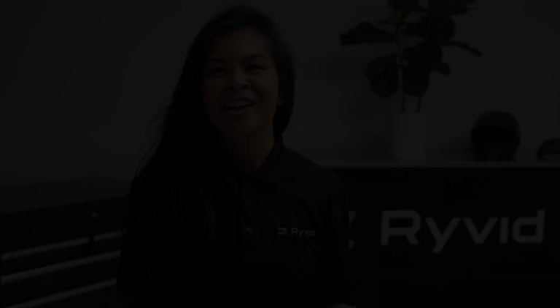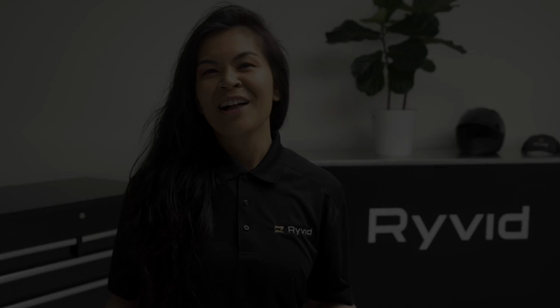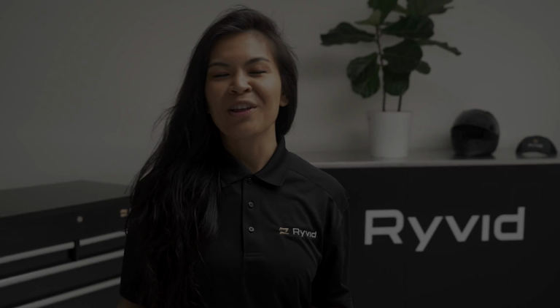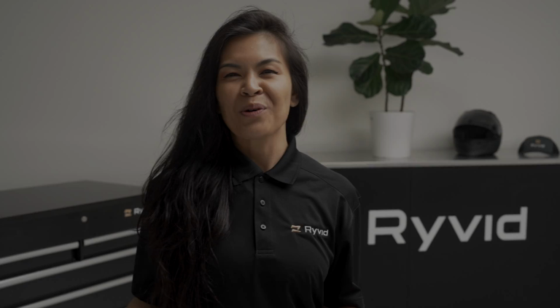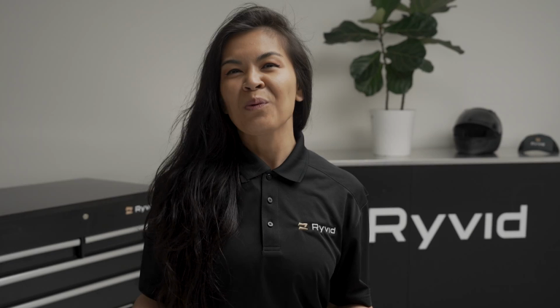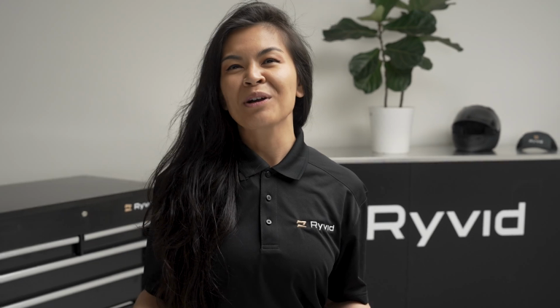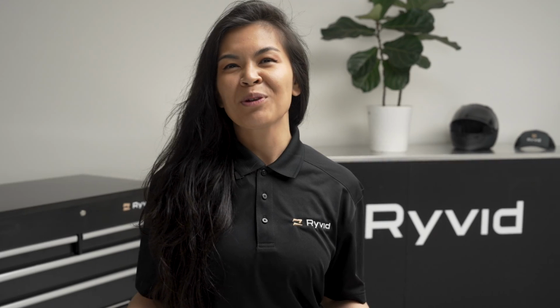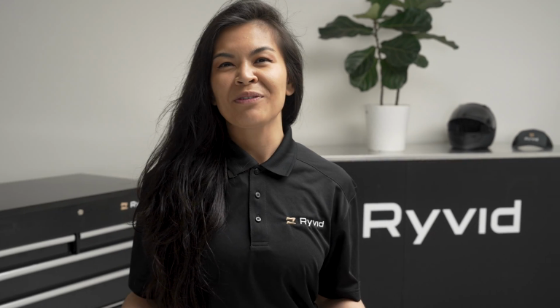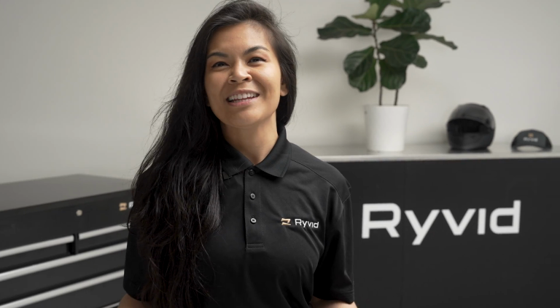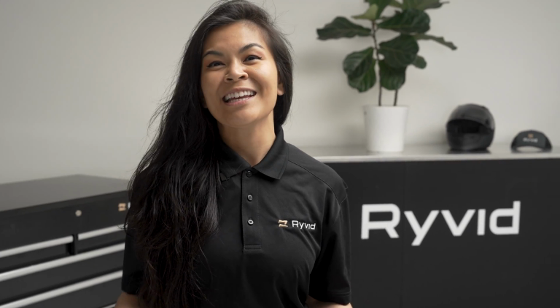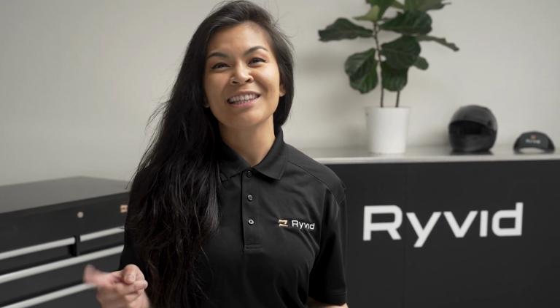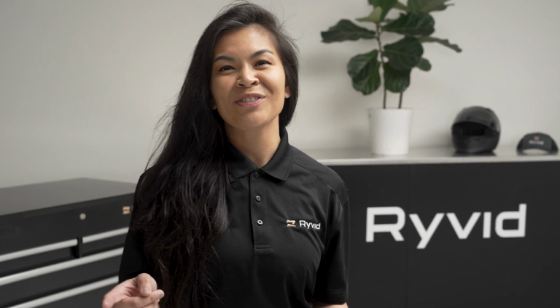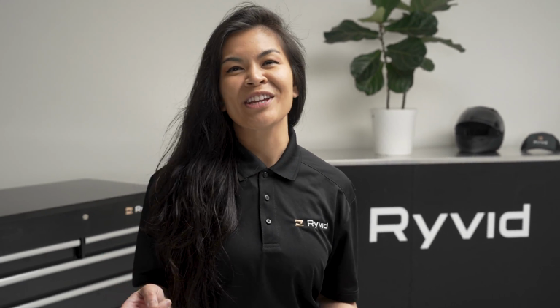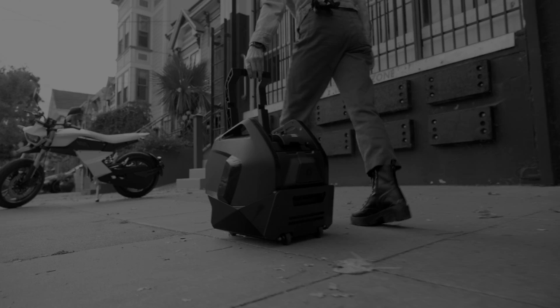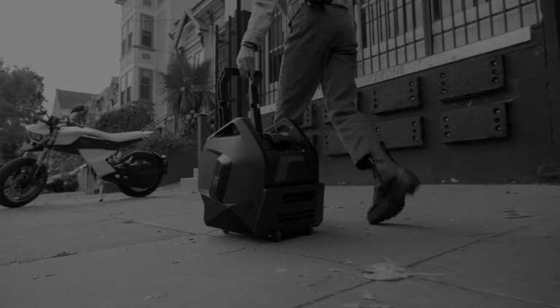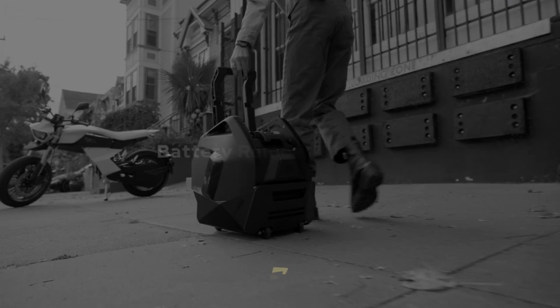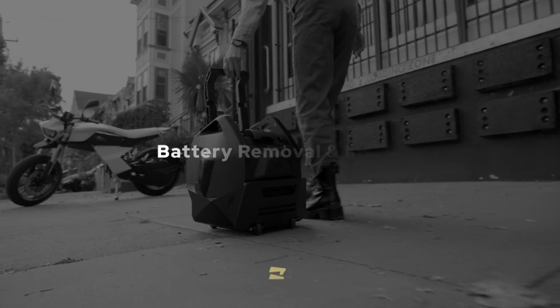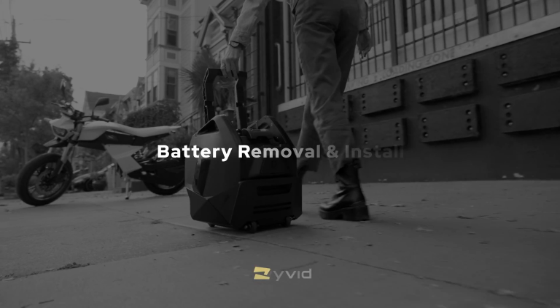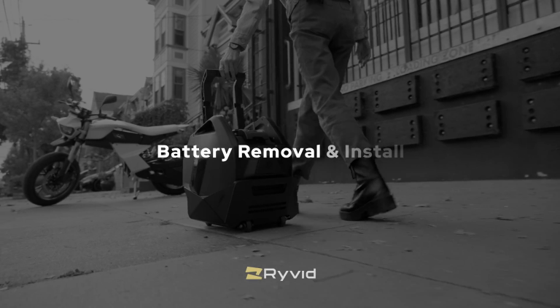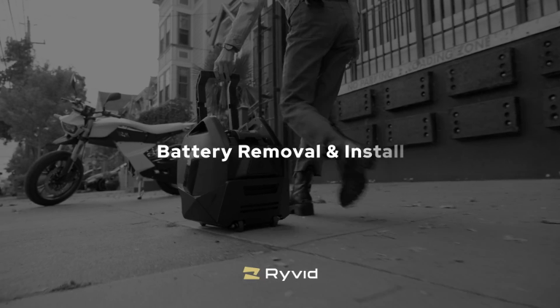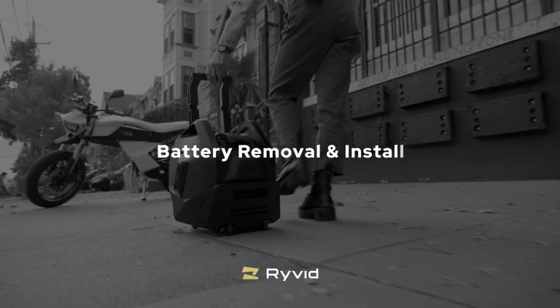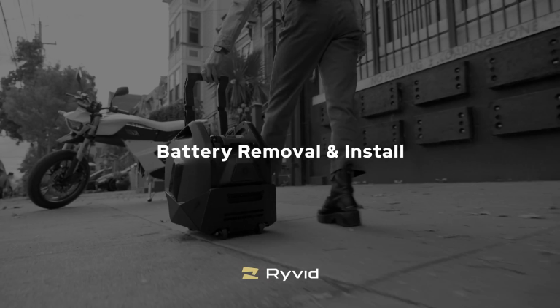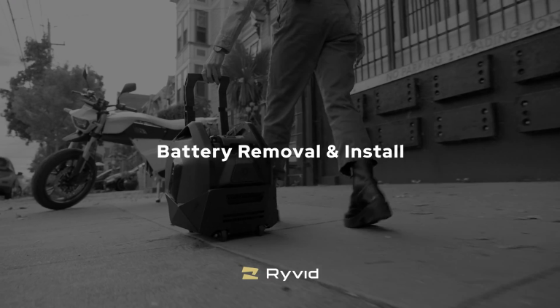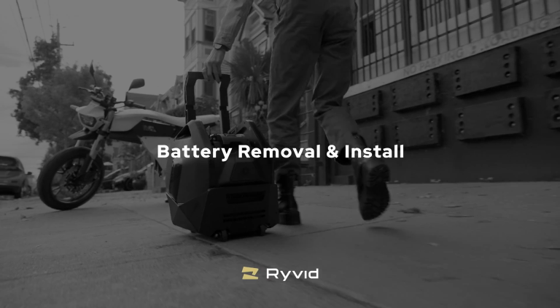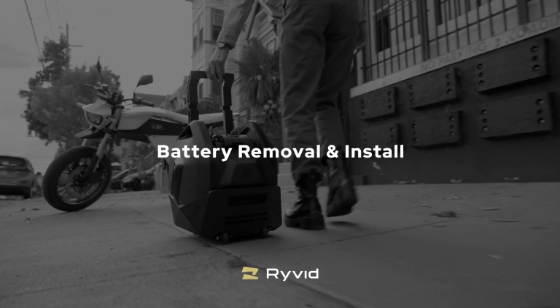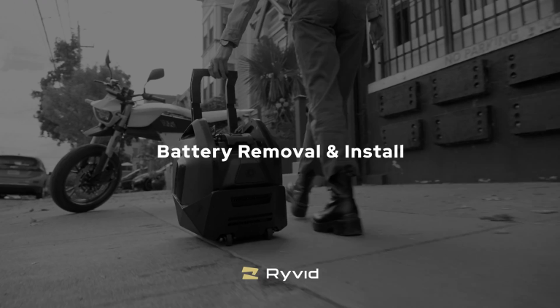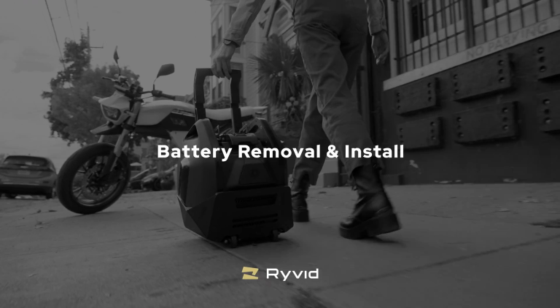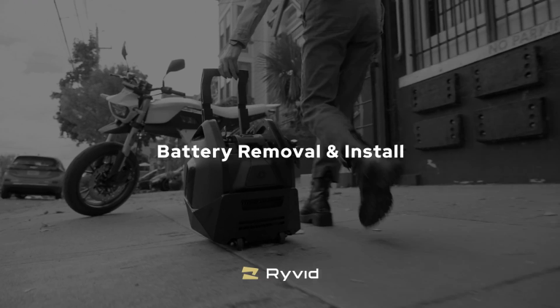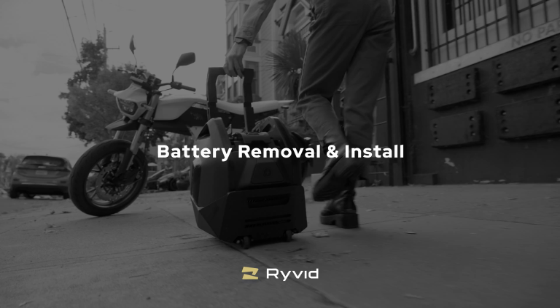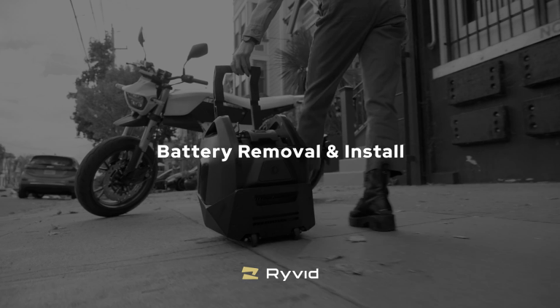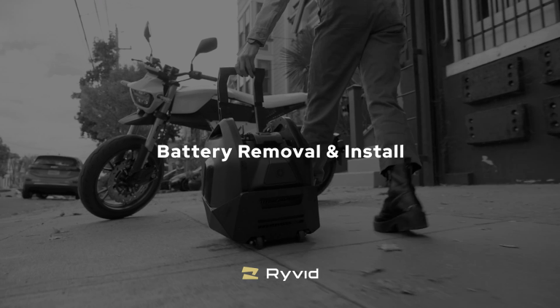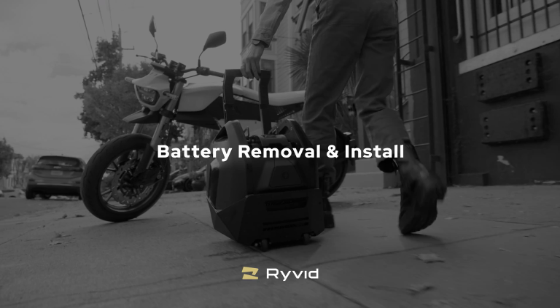Hello, welcome to Rivet. In this video, I'll be teaching you how to remove and install the battery on the Rivet Anthem.